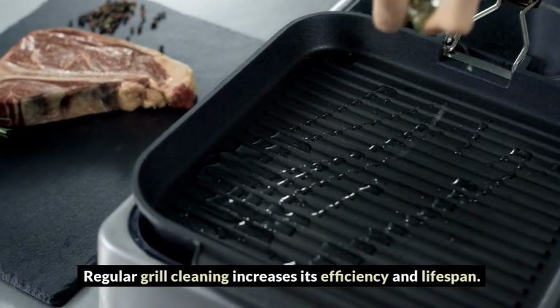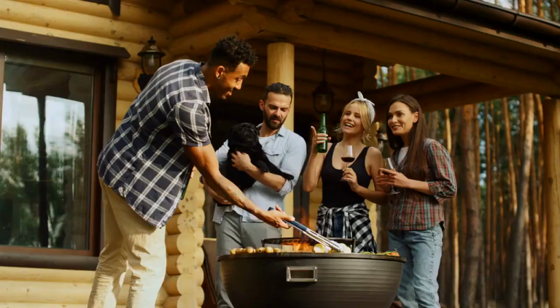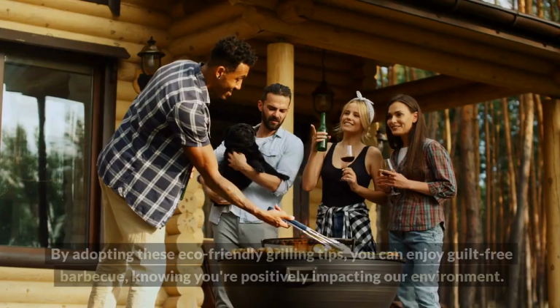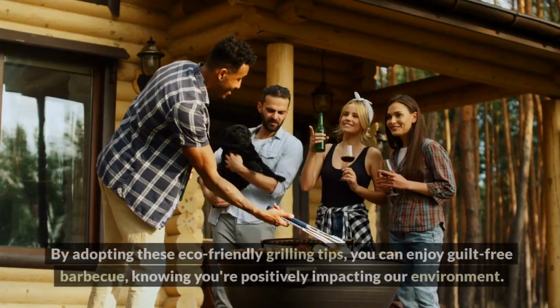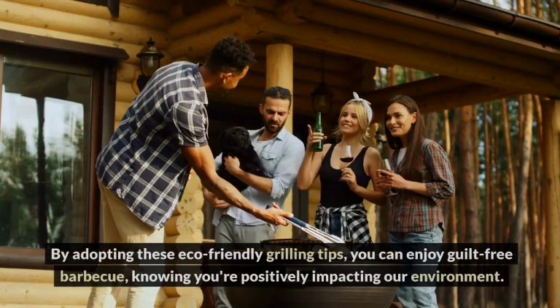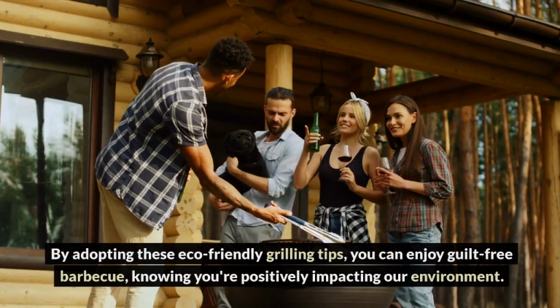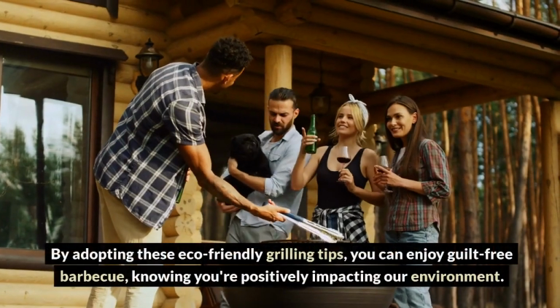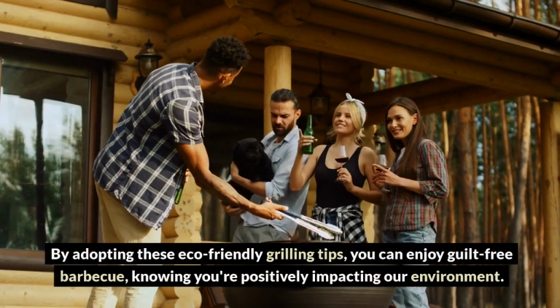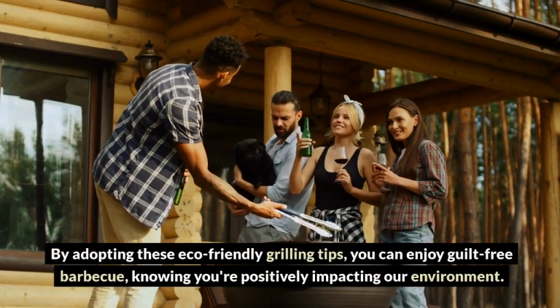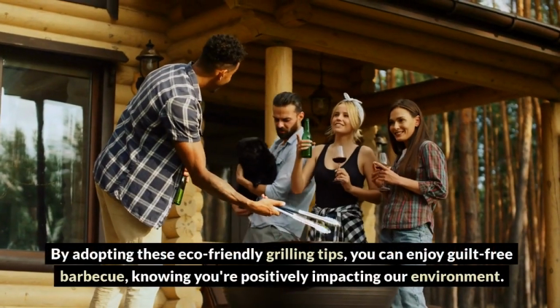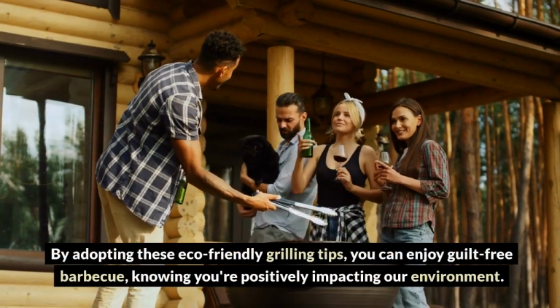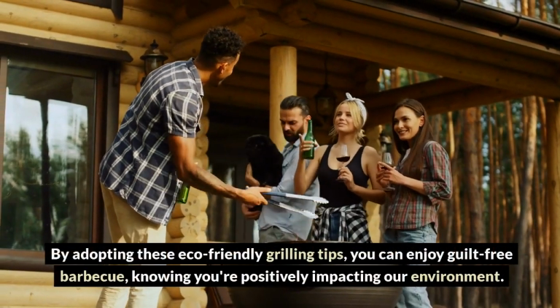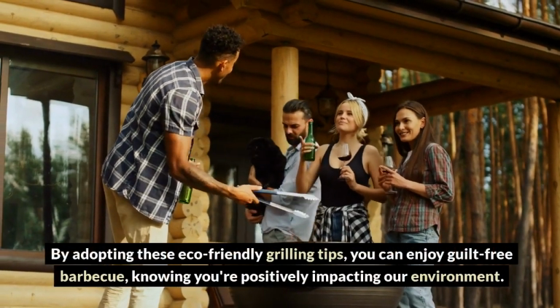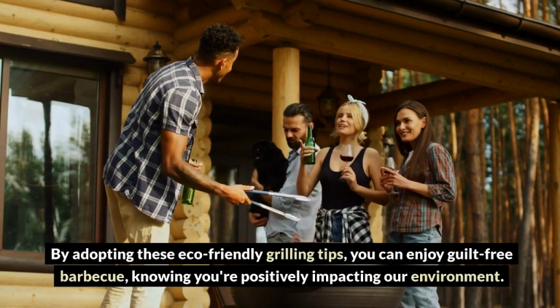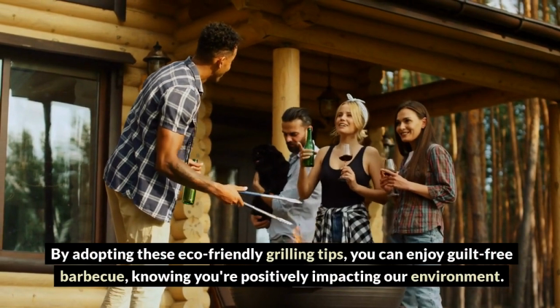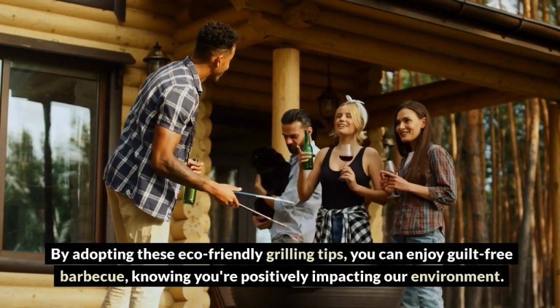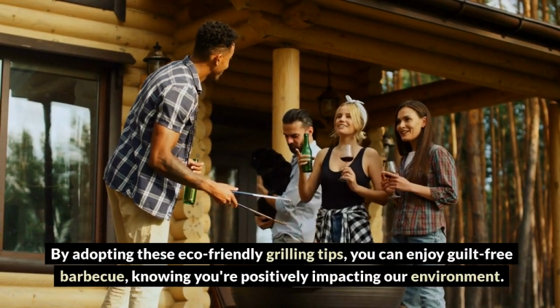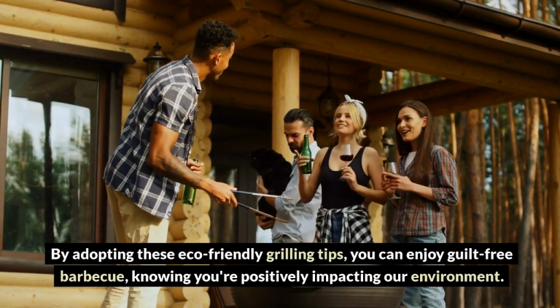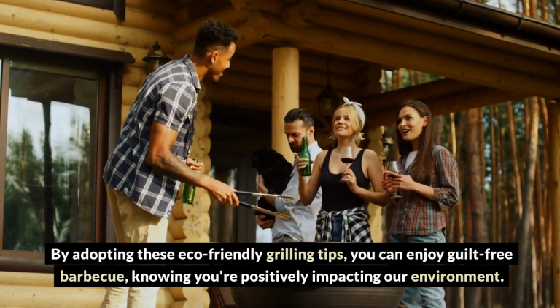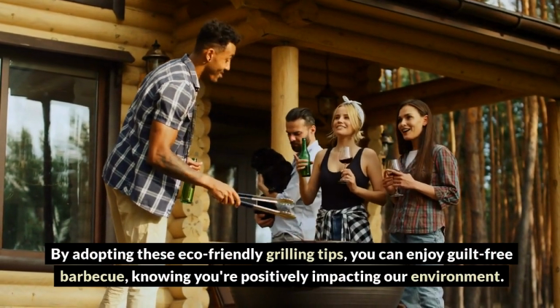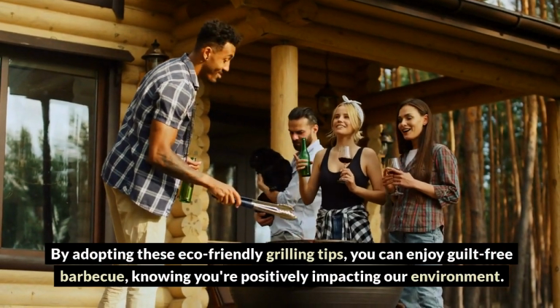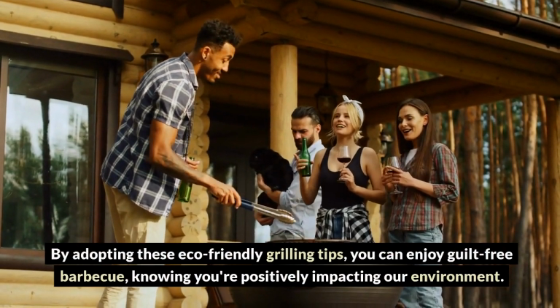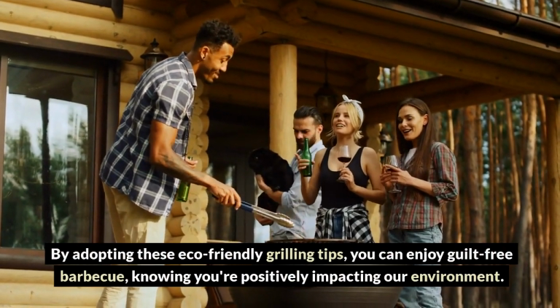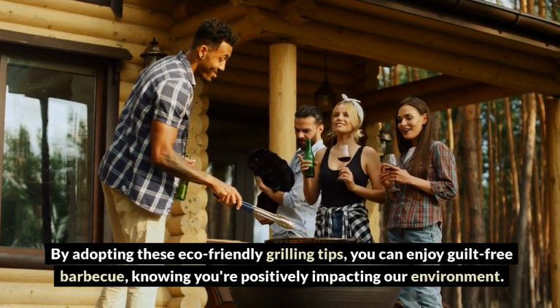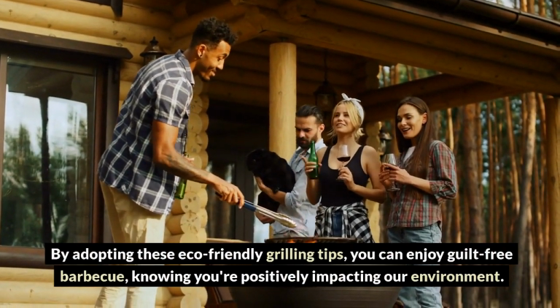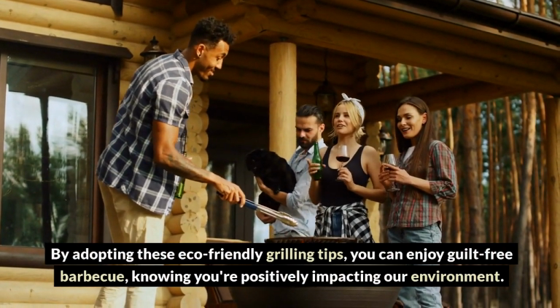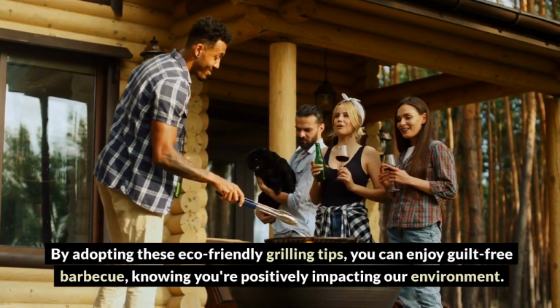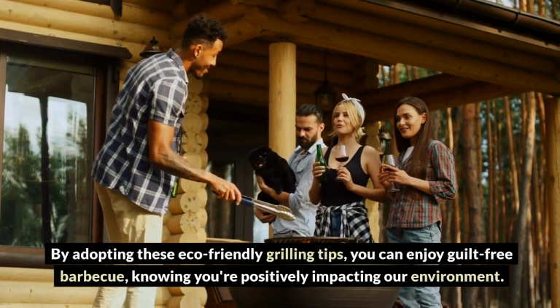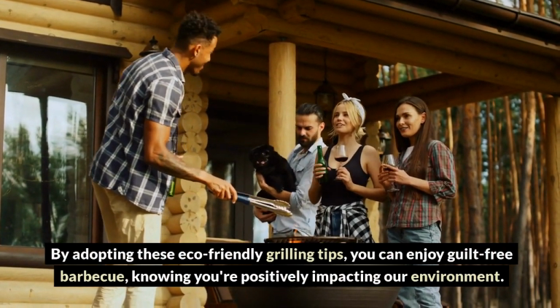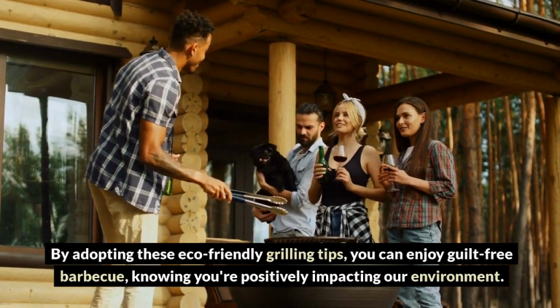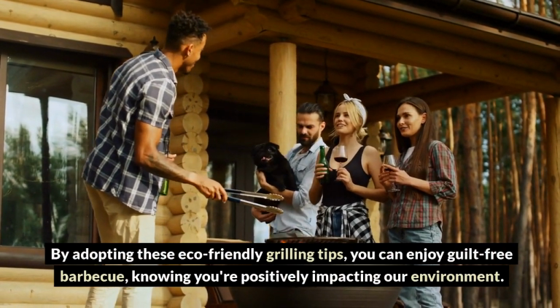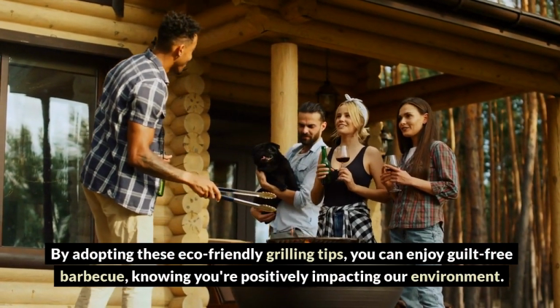Regular grill cleaning increases its efficiency and lifespan. By adopting these eco-friendly grilling tips, you can enjoy guilt-free barbecue, knowing you're positively impacting our environment.